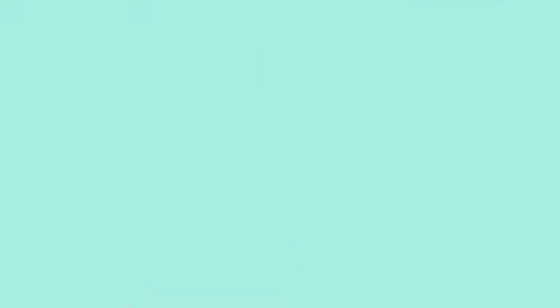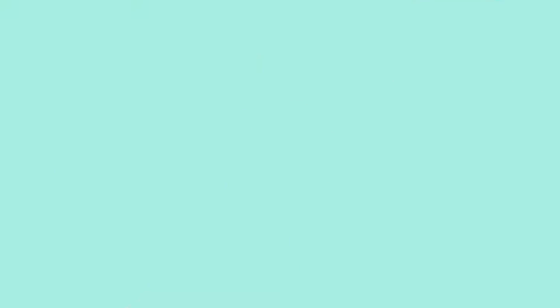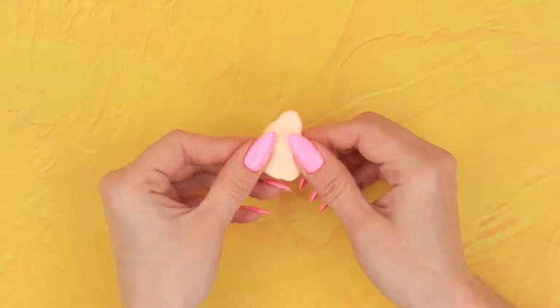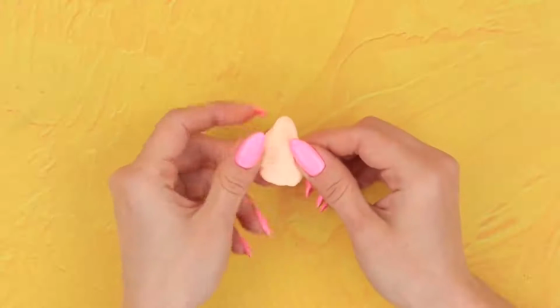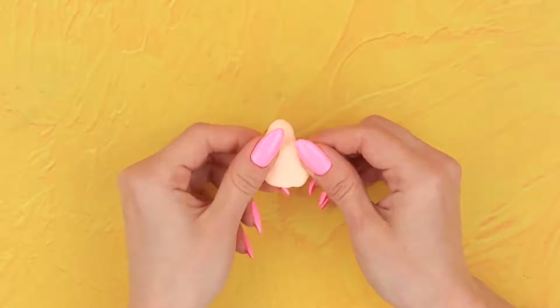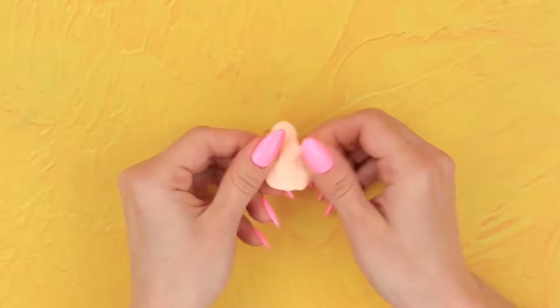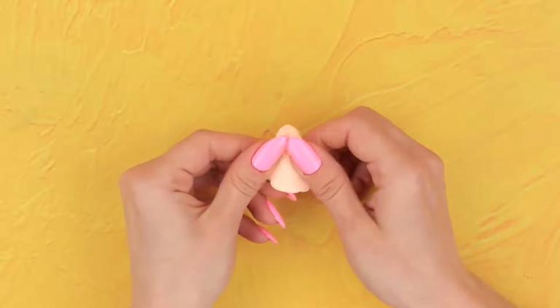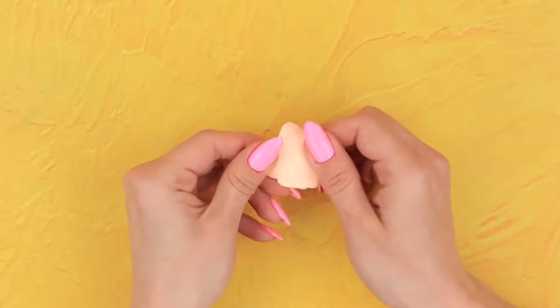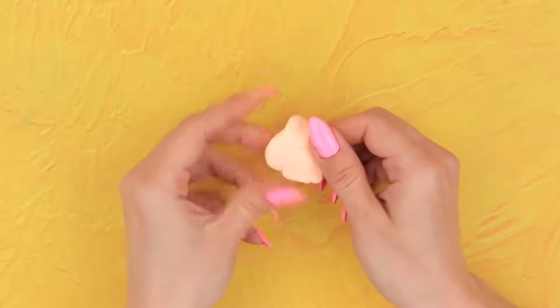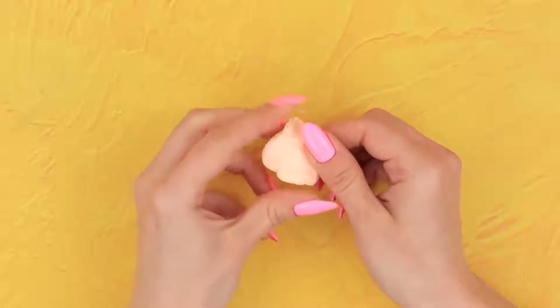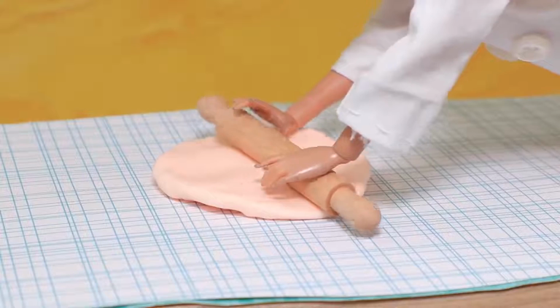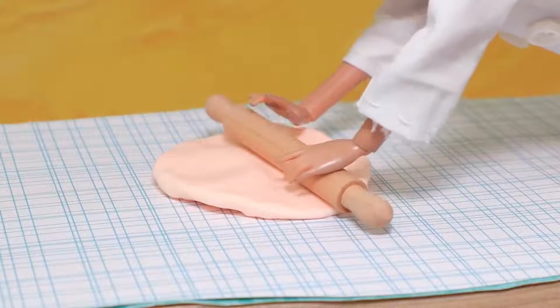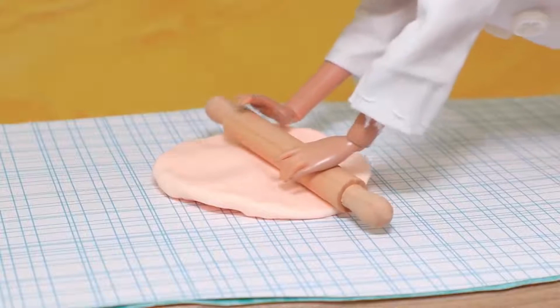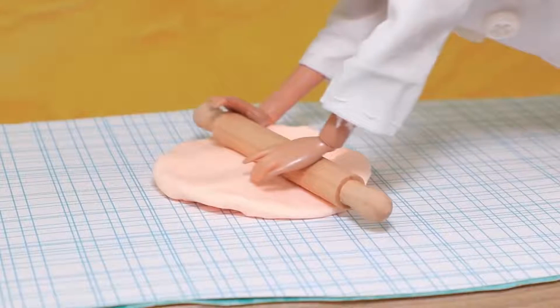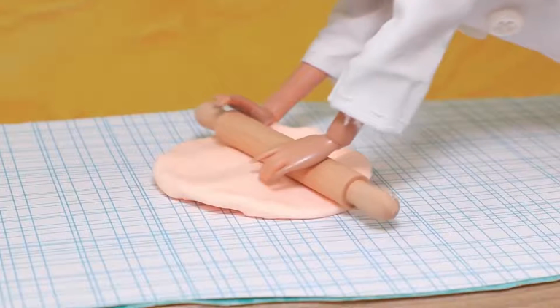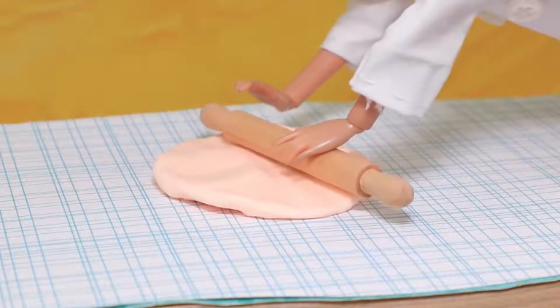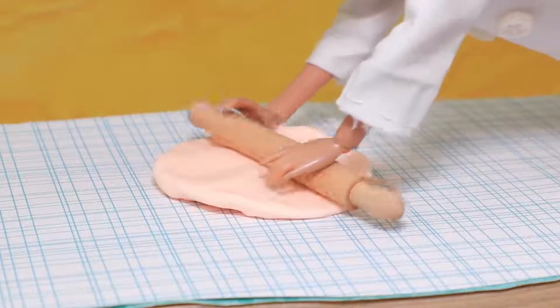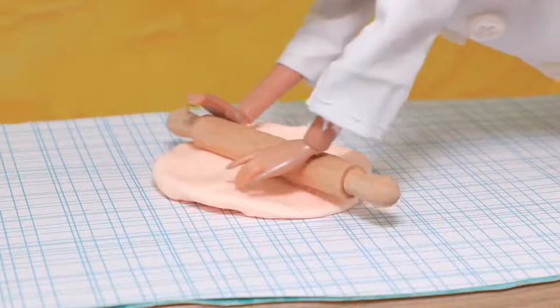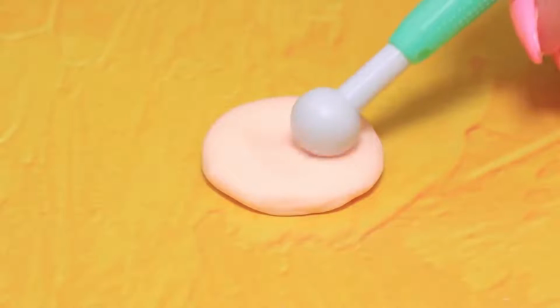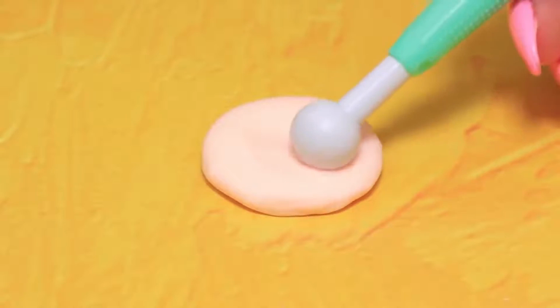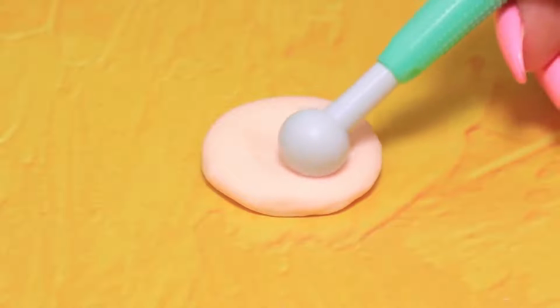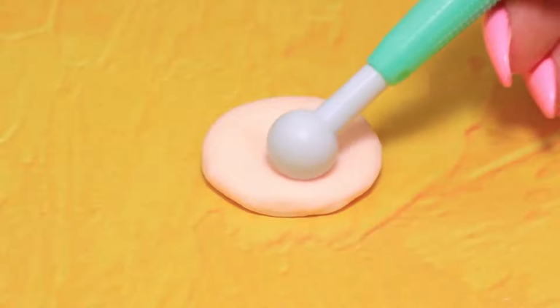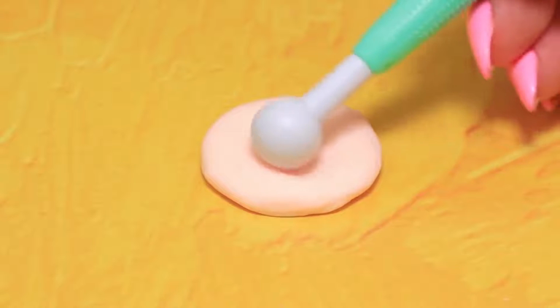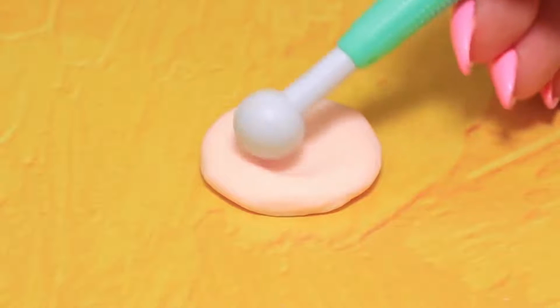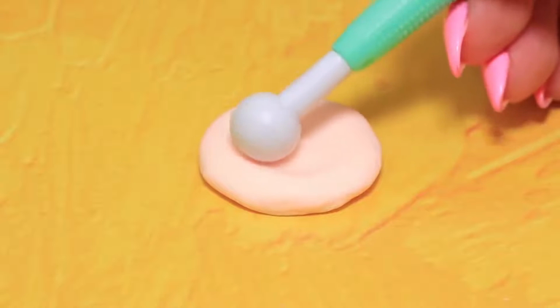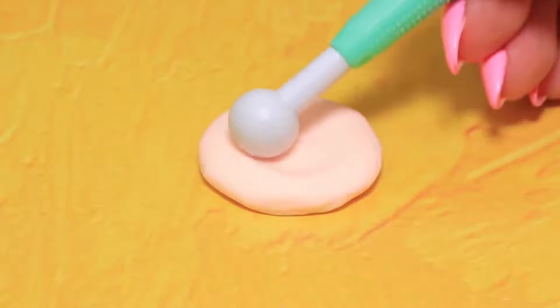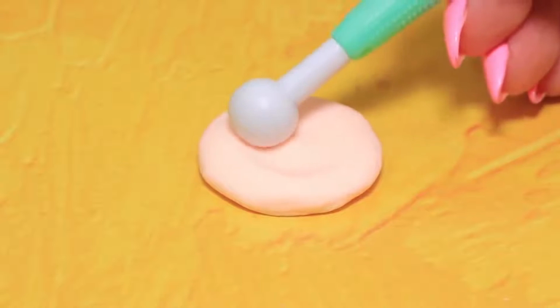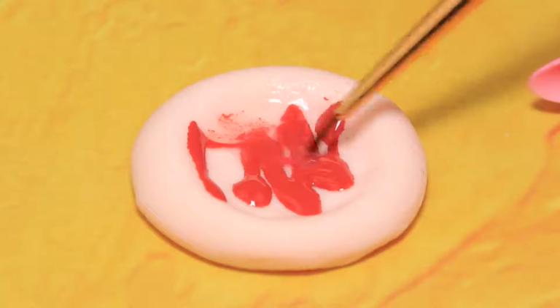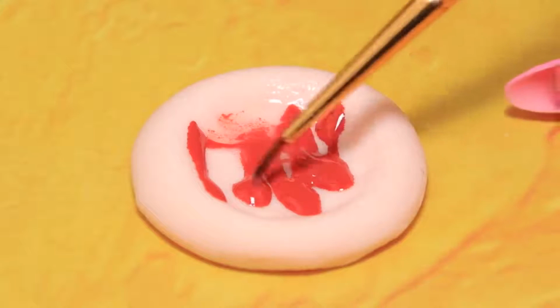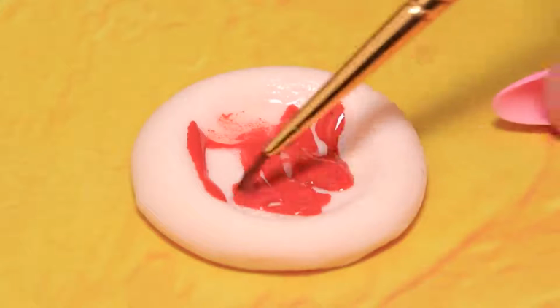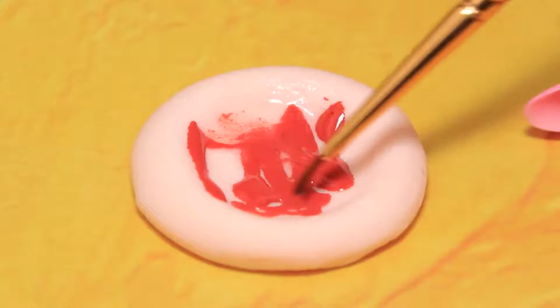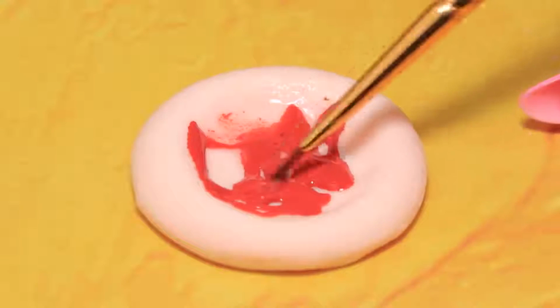Make pizza dough out of light clay and cover it with acrylic. She was just craving pizza!